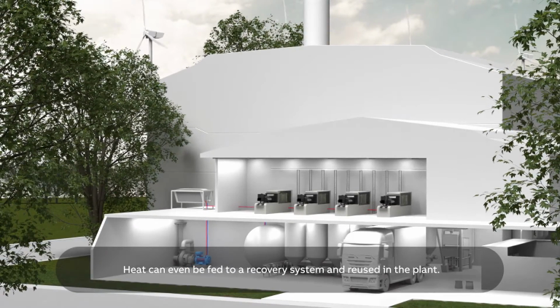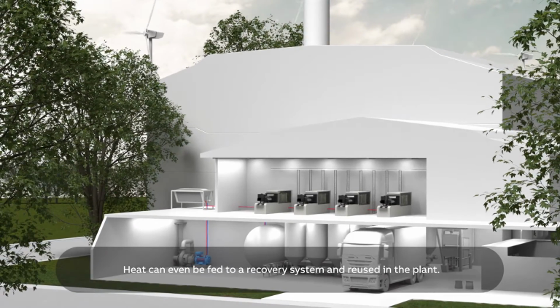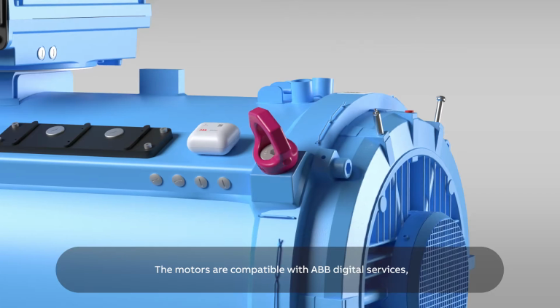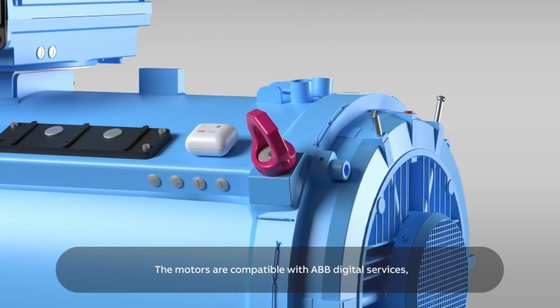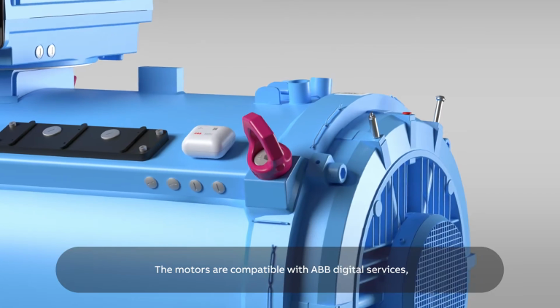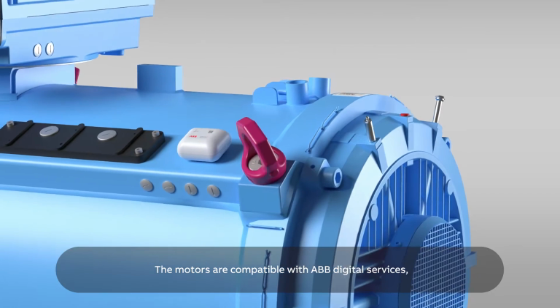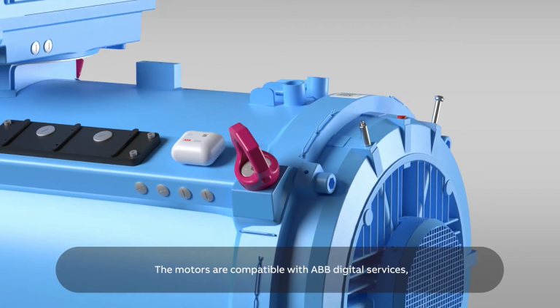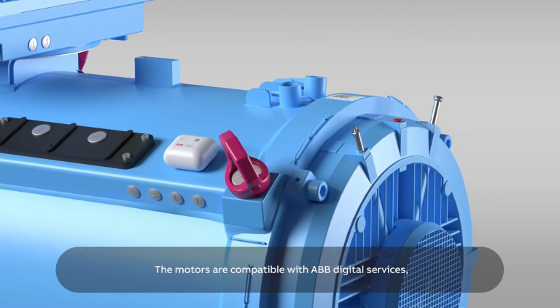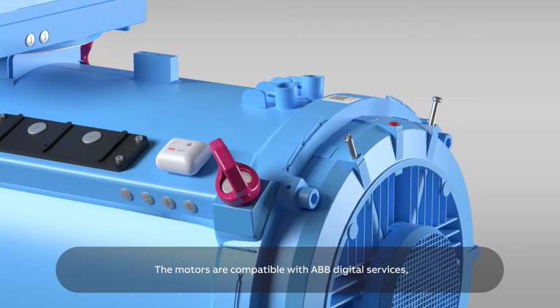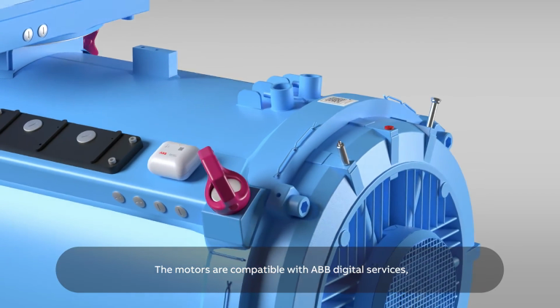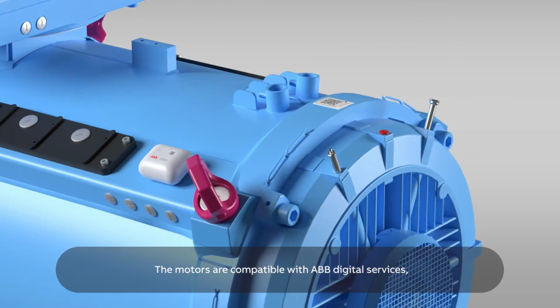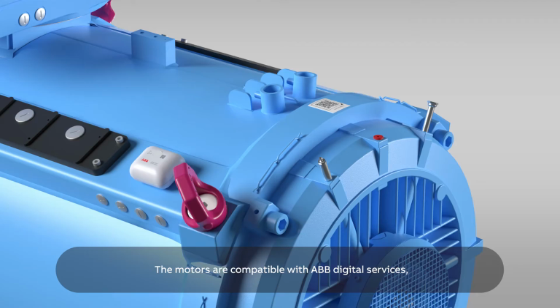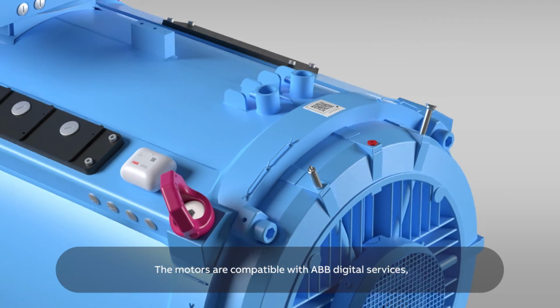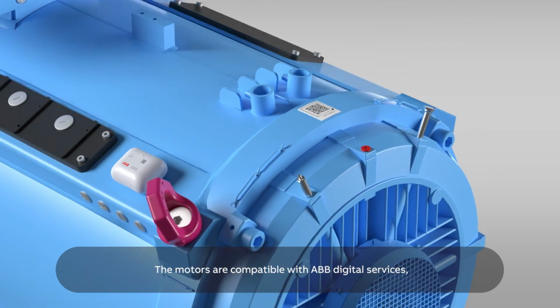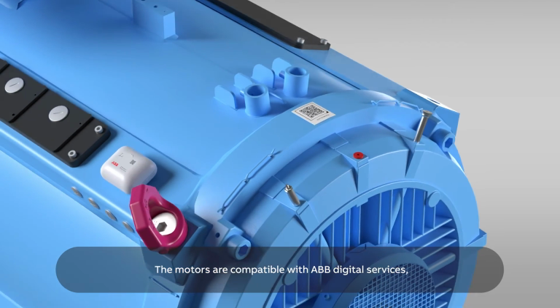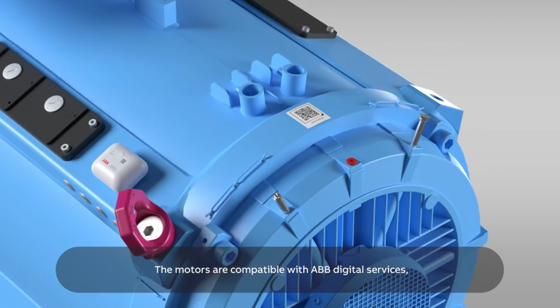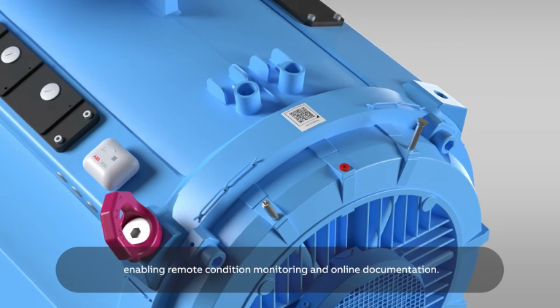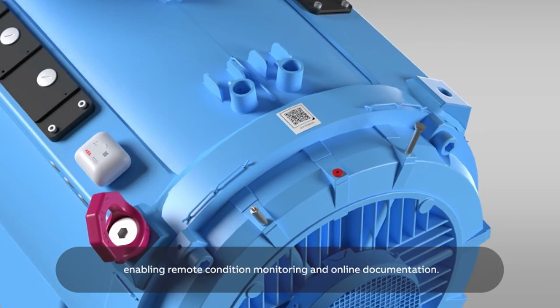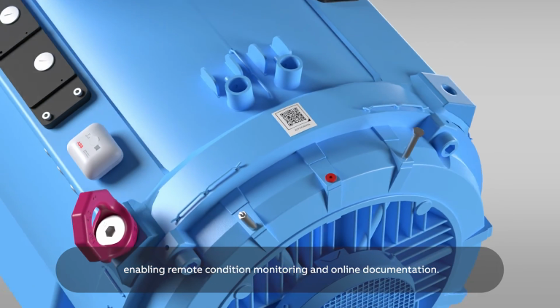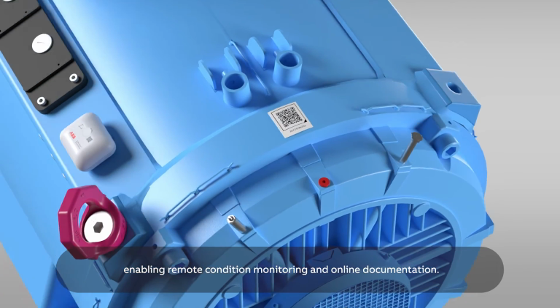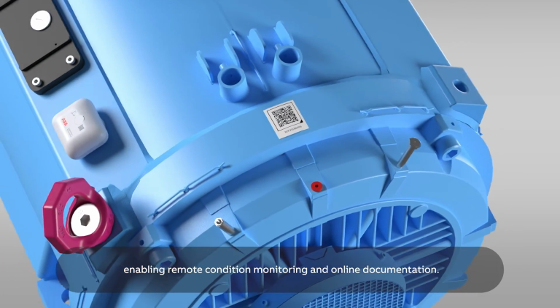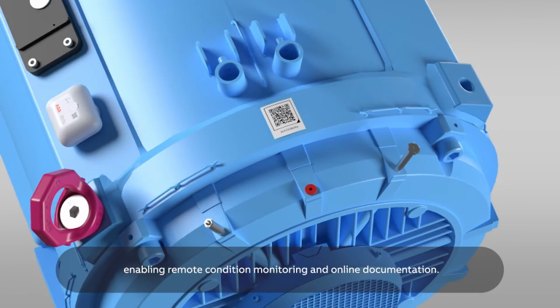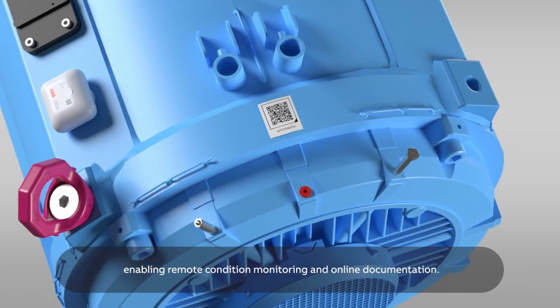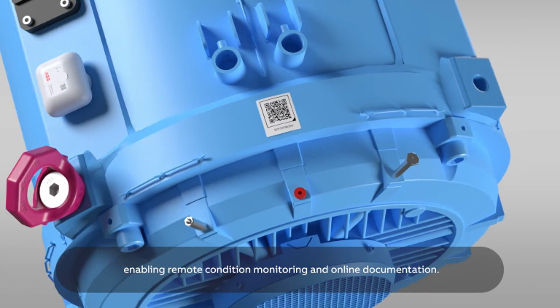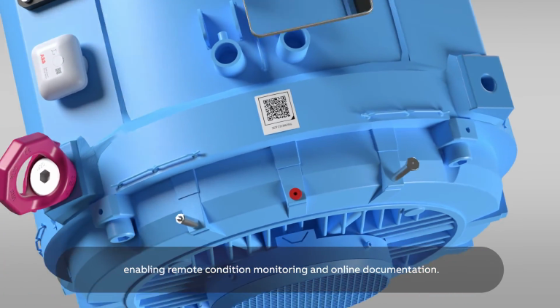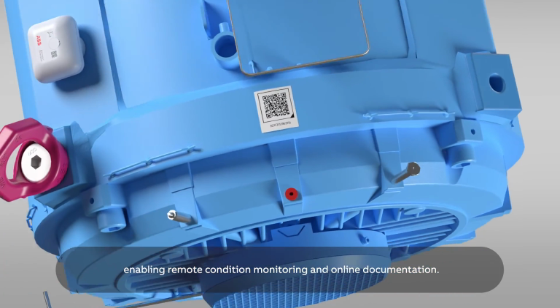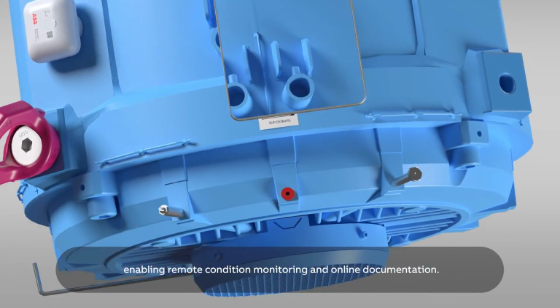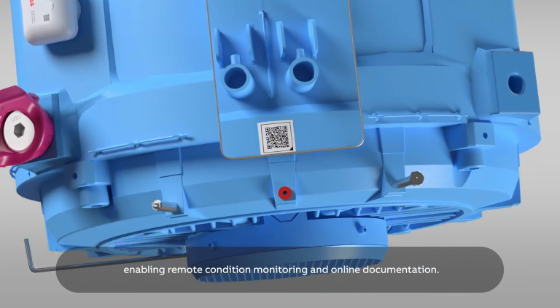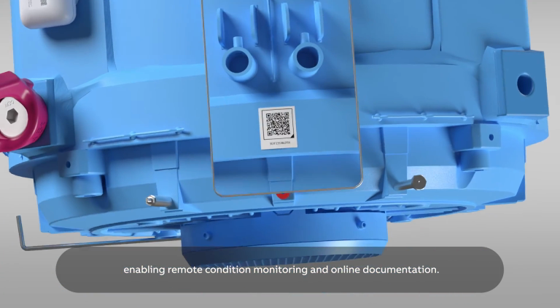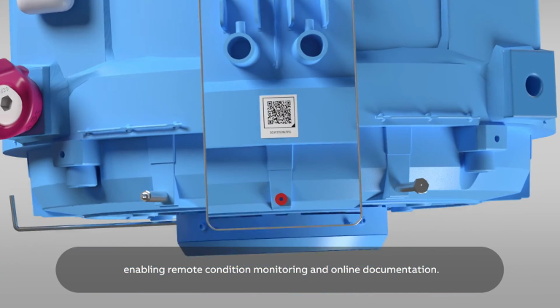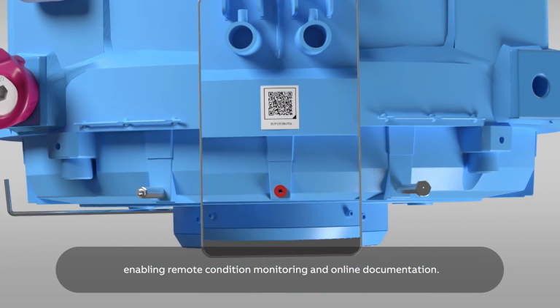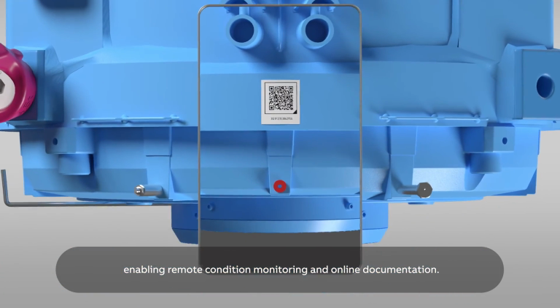The motors are compatible with ABB digital services, enabling remote condition monitoring and online documentation.